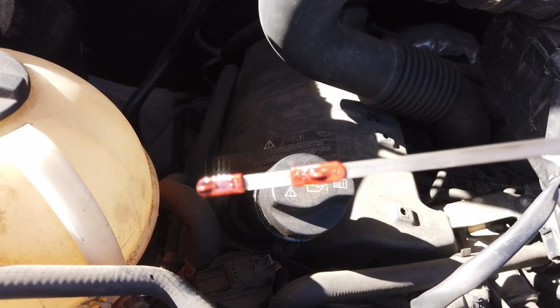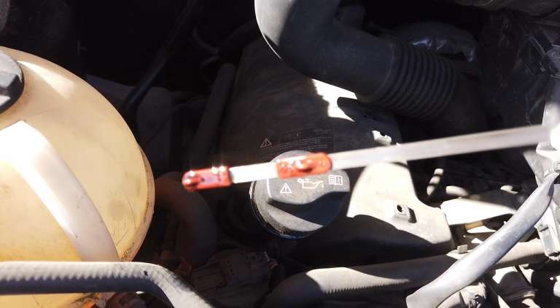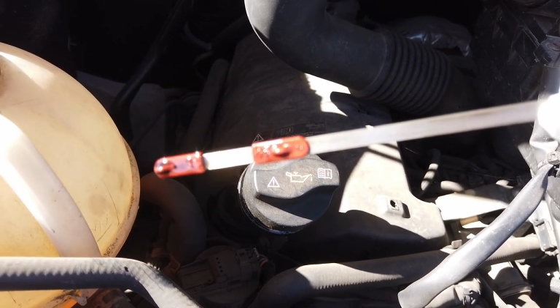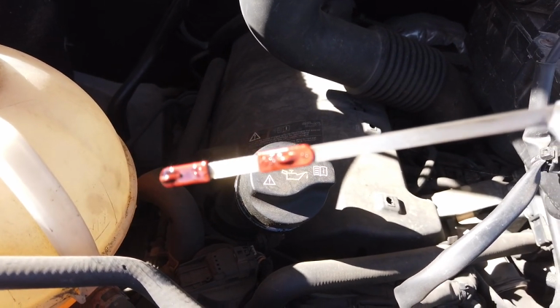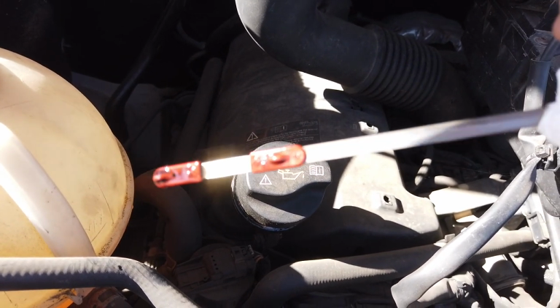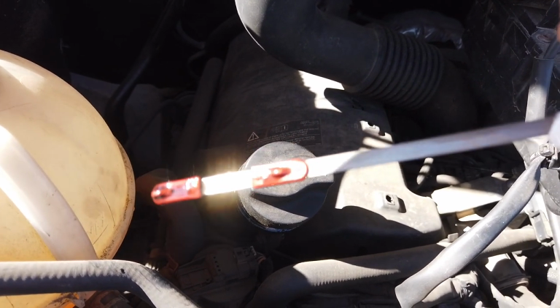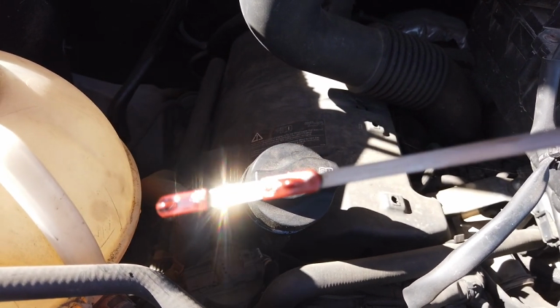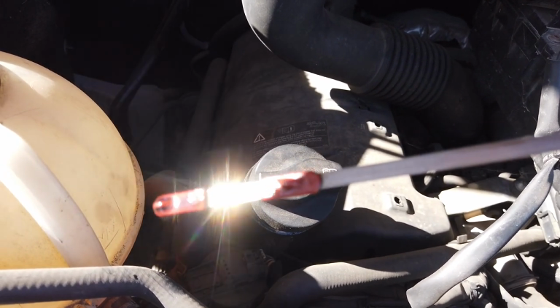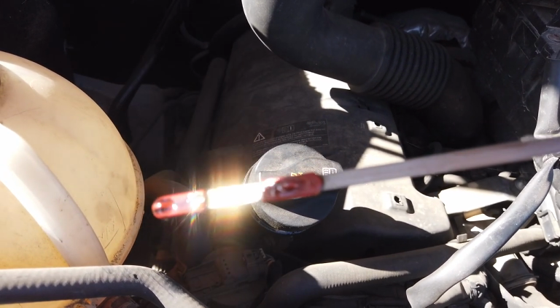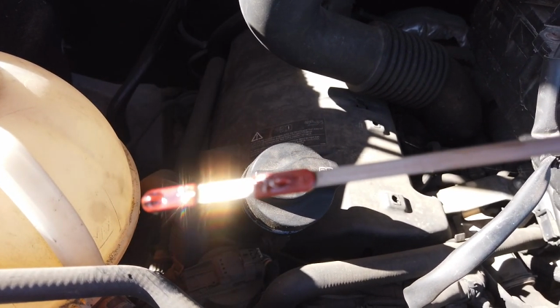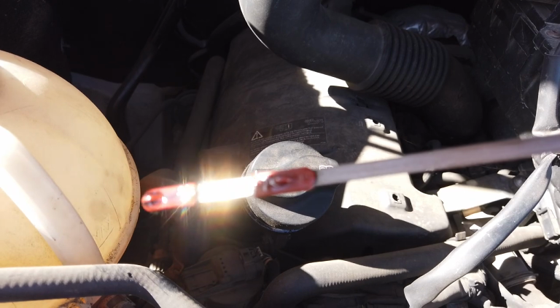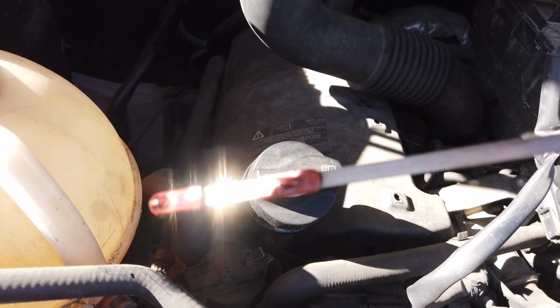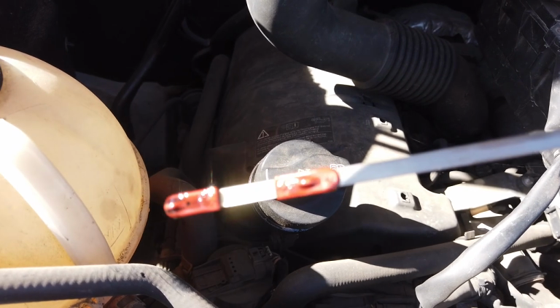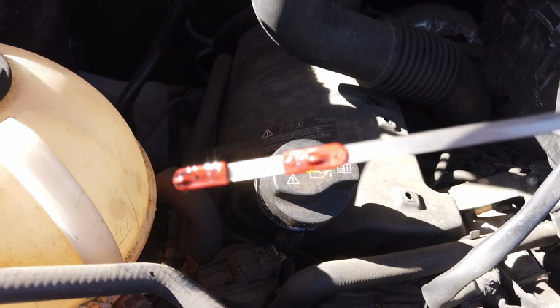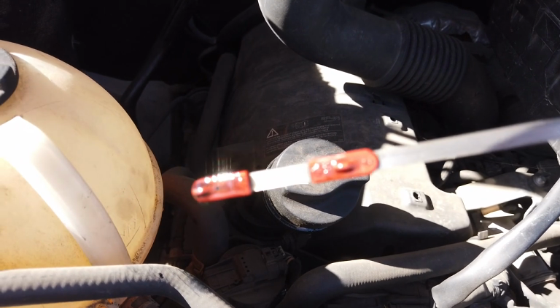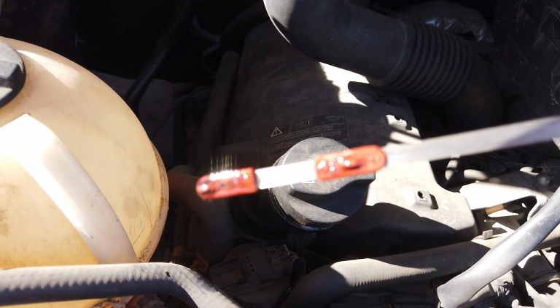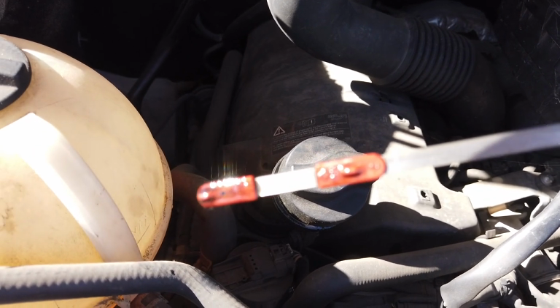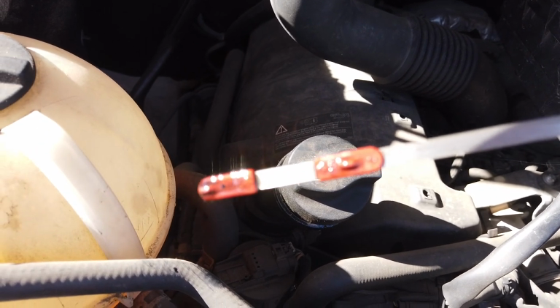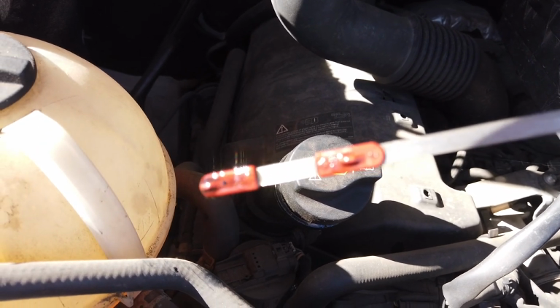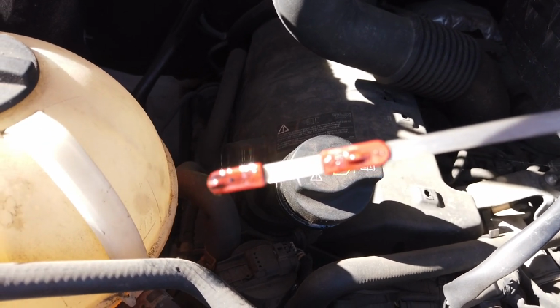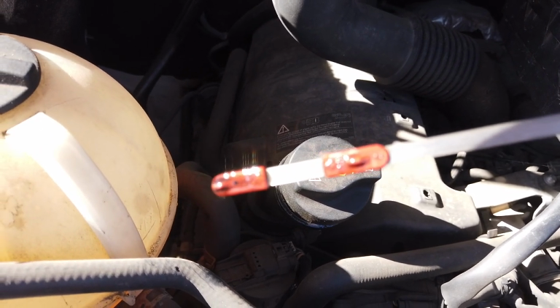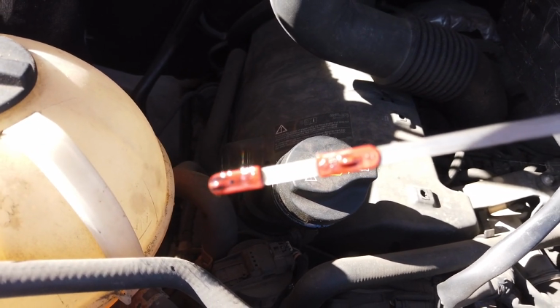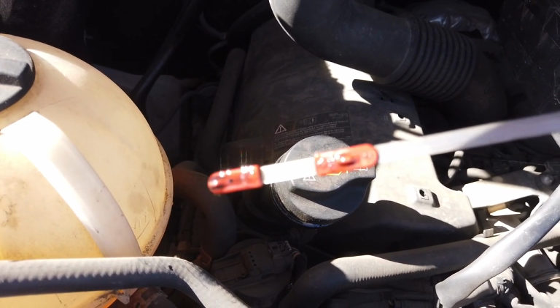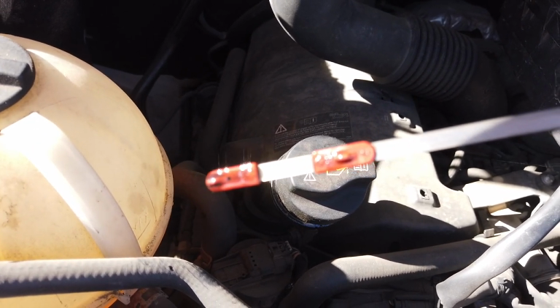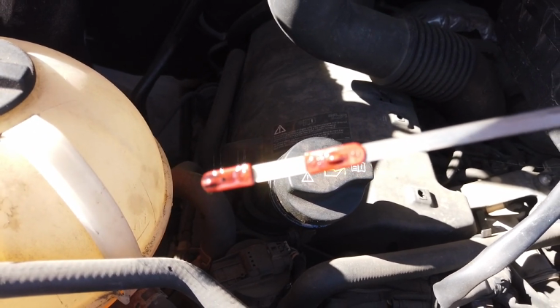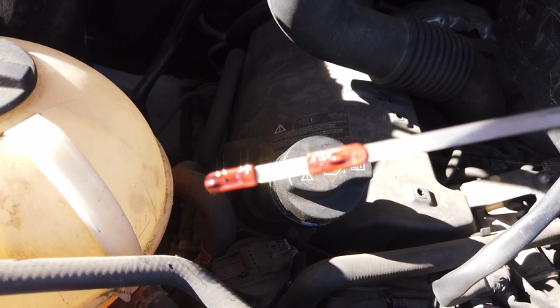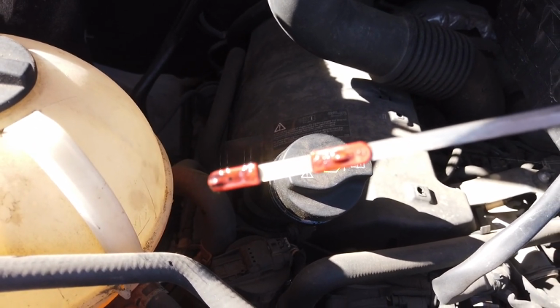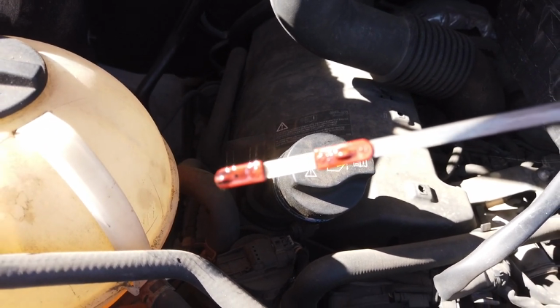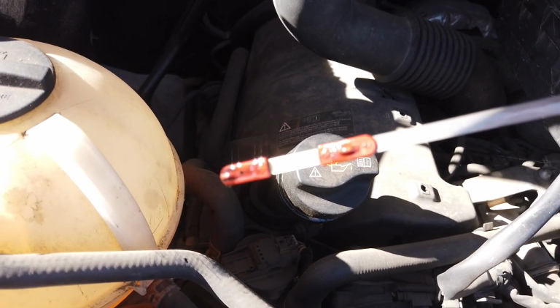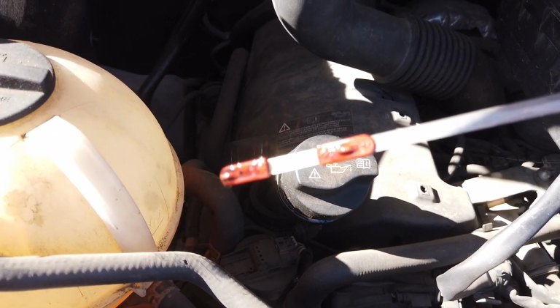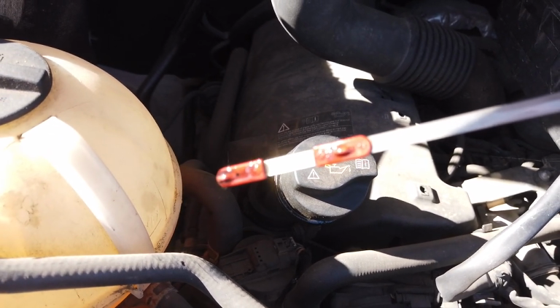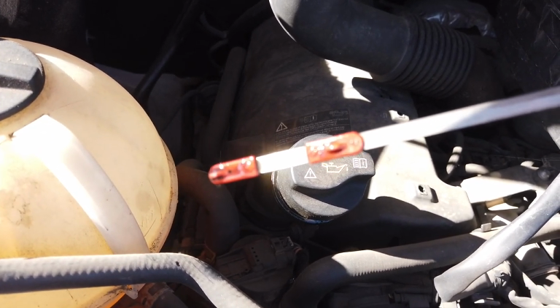Here's the actual dipstick — it's a little bit hard to tell. I'm going to wait a little bit longer before reading it.